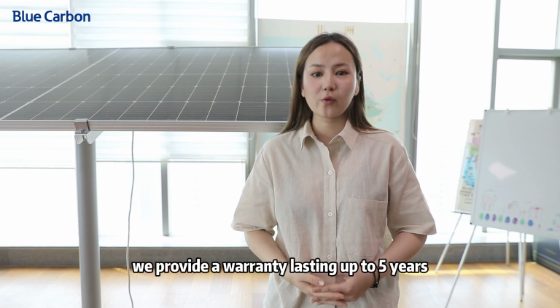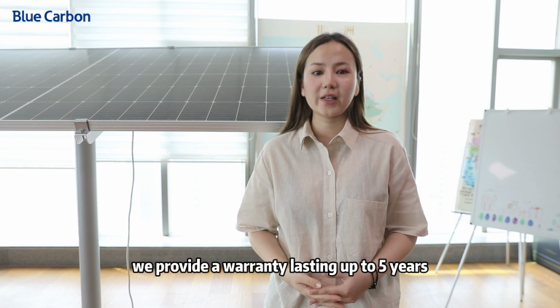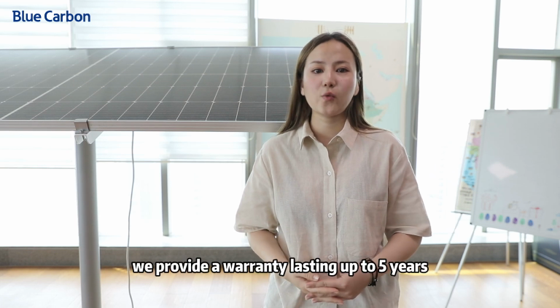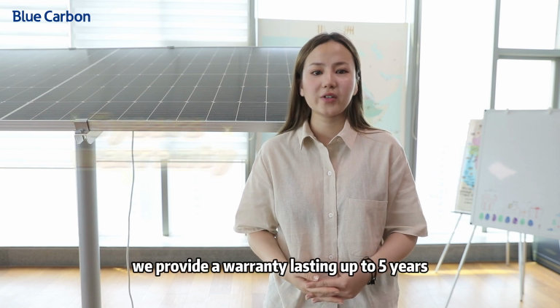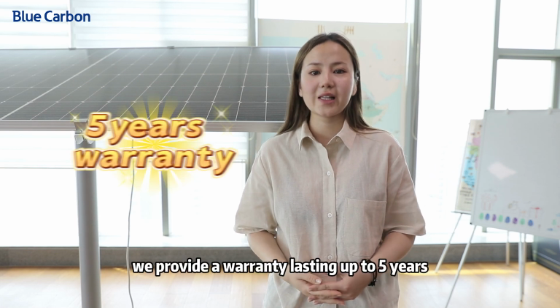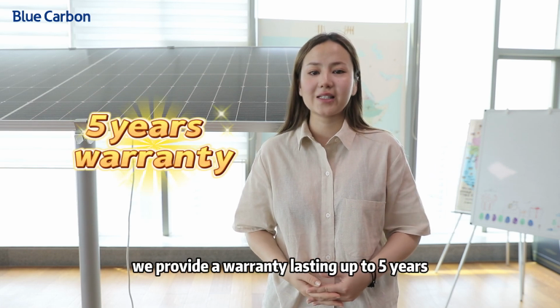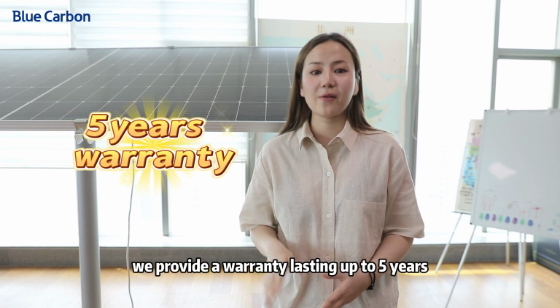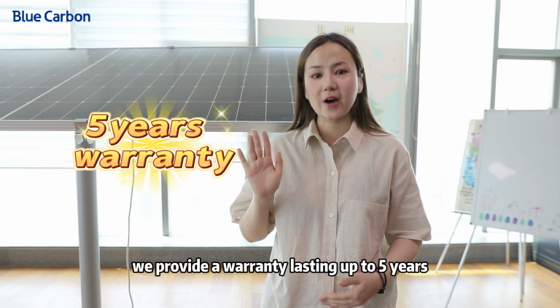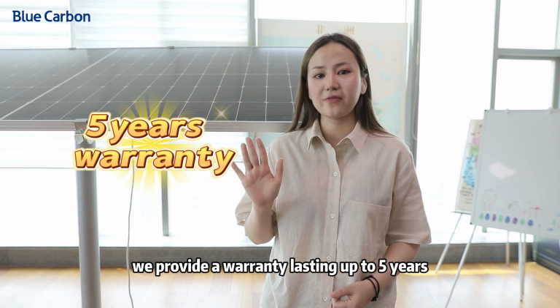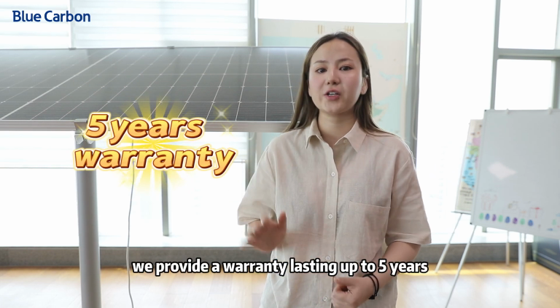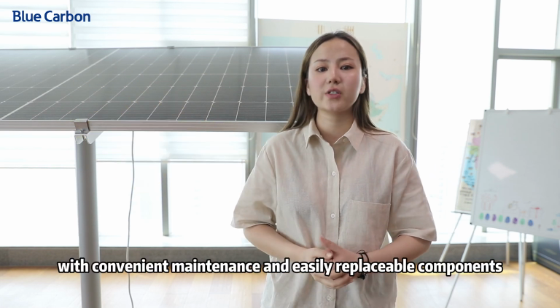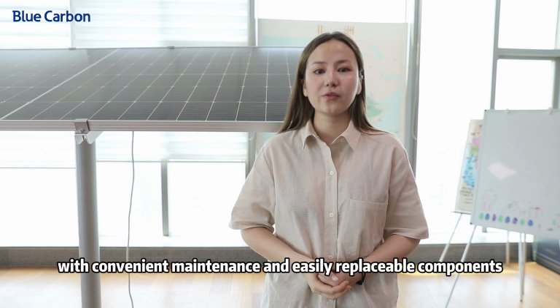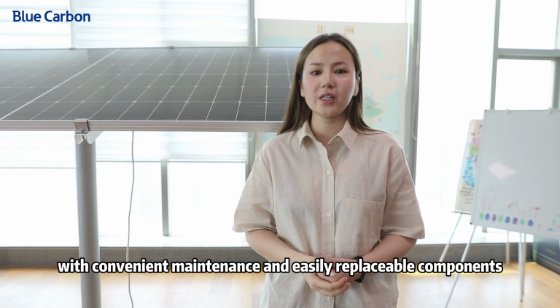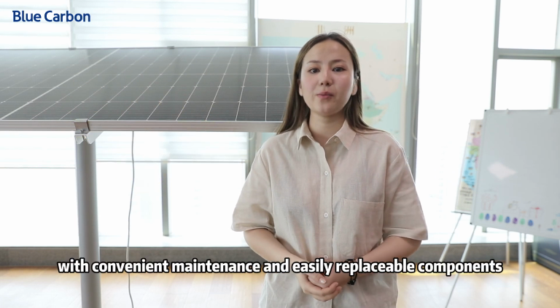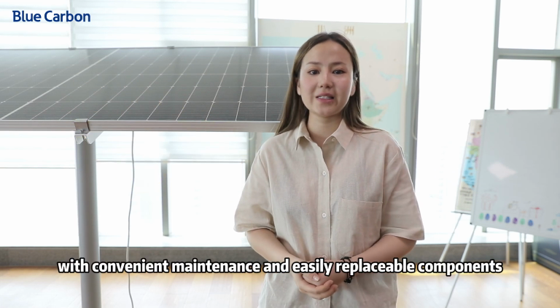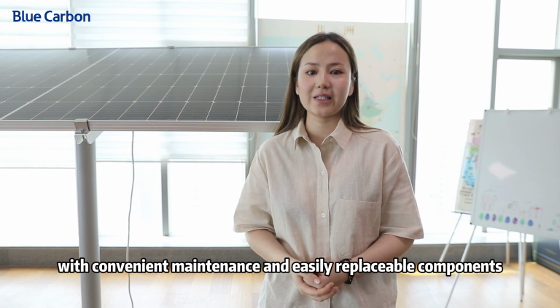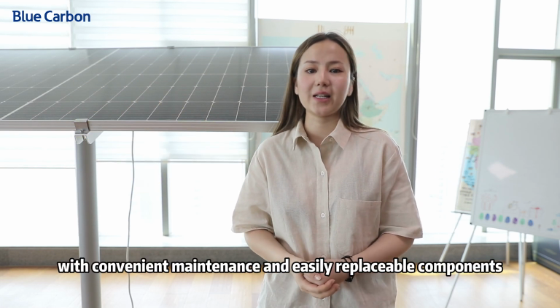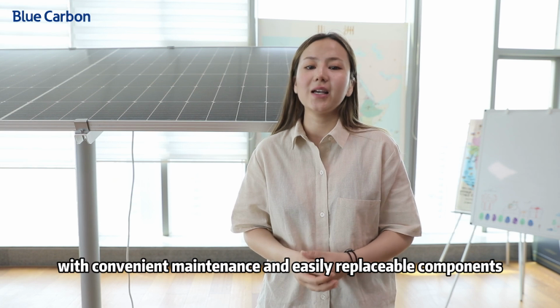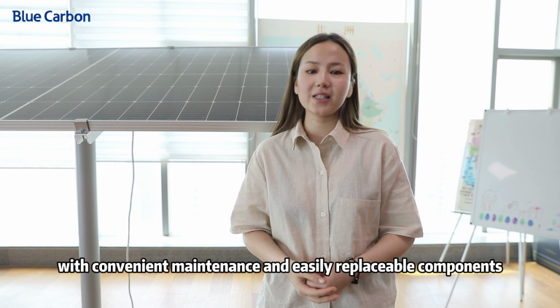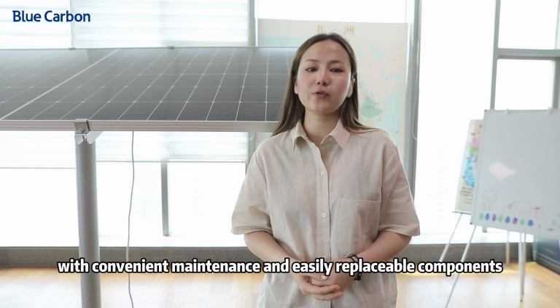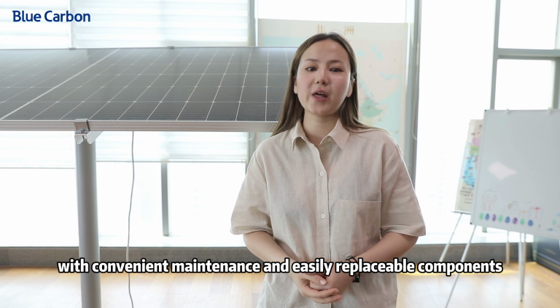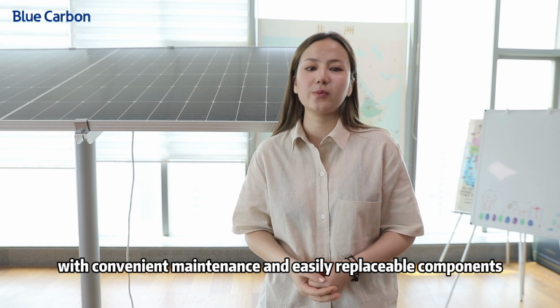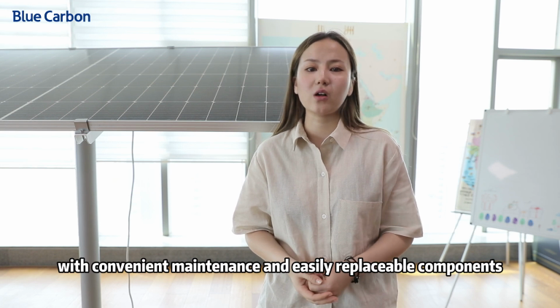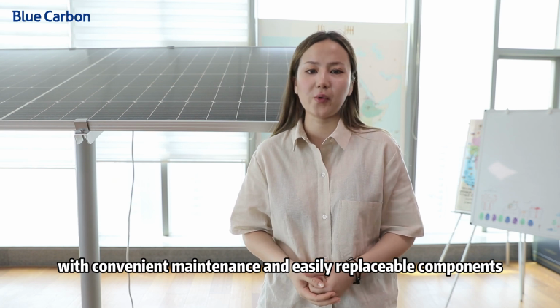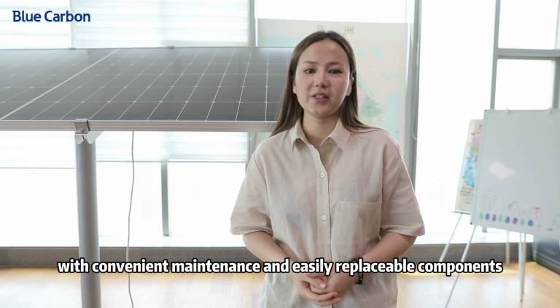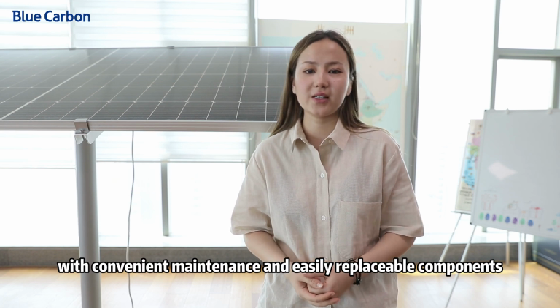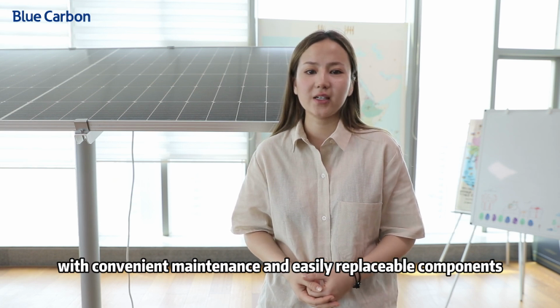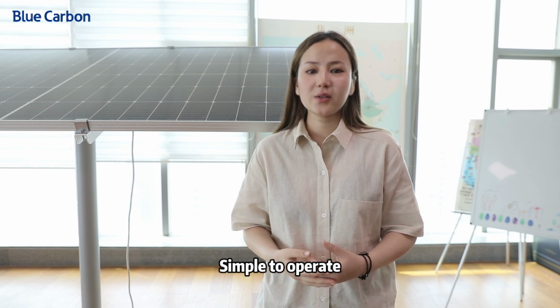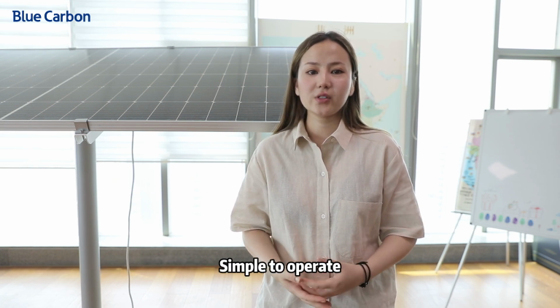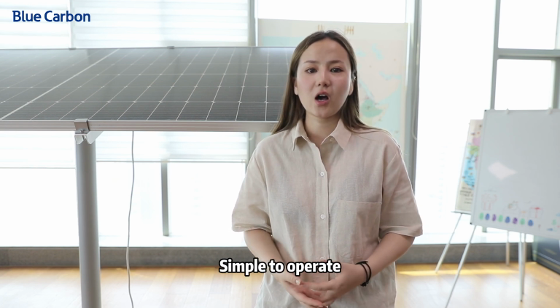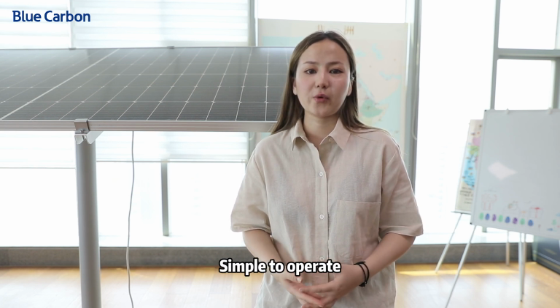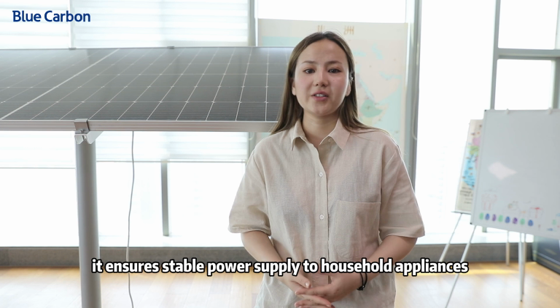Moreover, we provide a warranty lasting up to 5 years with convenient maintenance and easily replaceable components. Simple to operate,